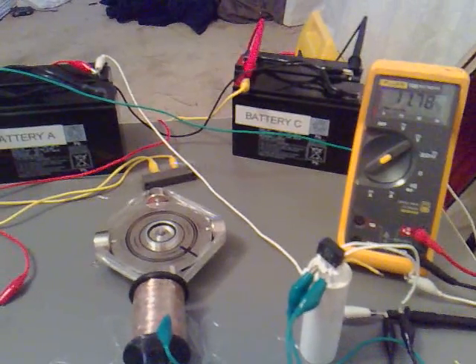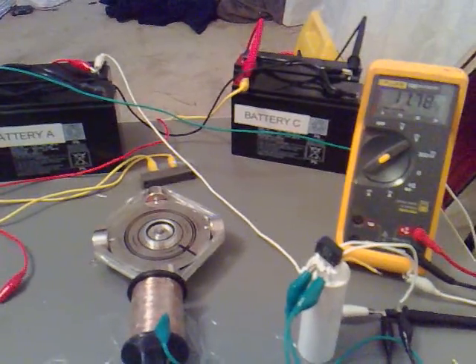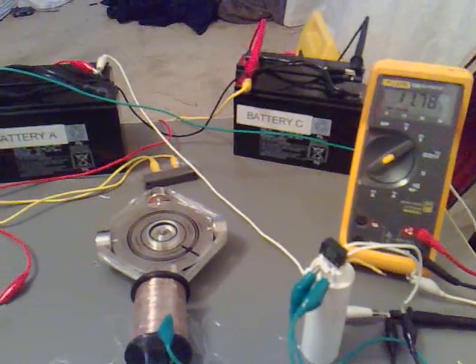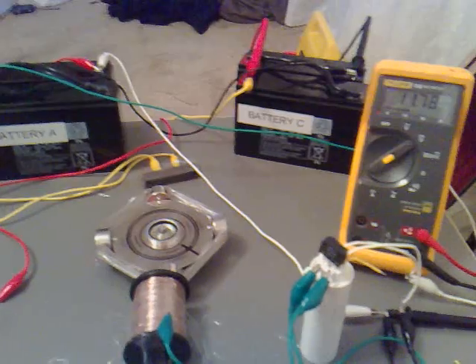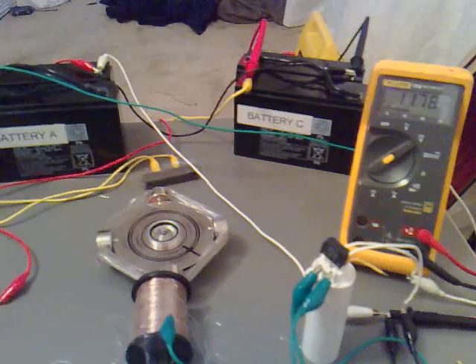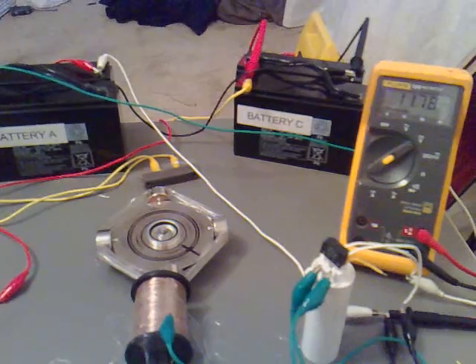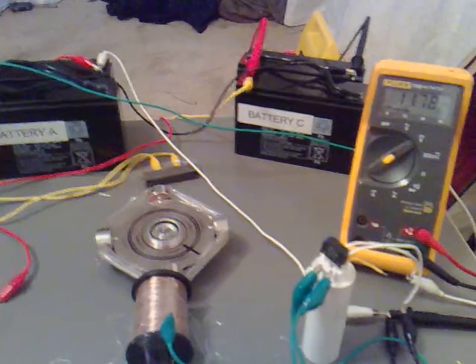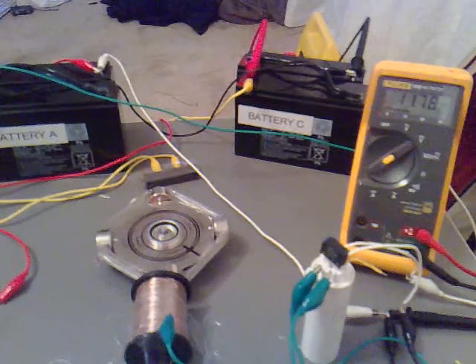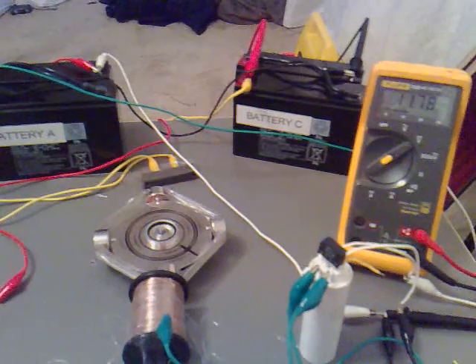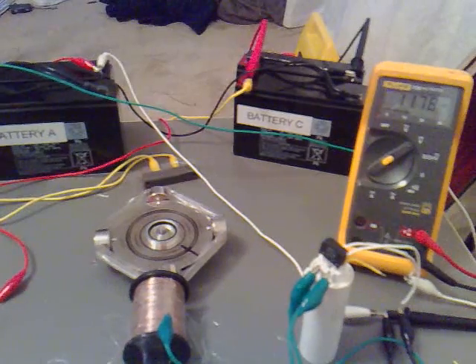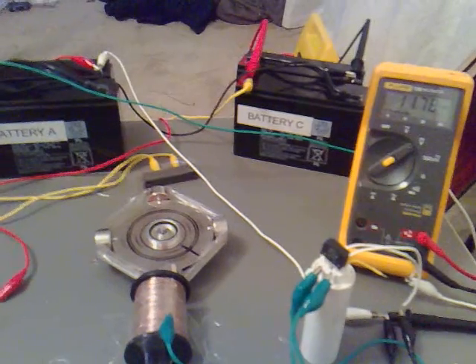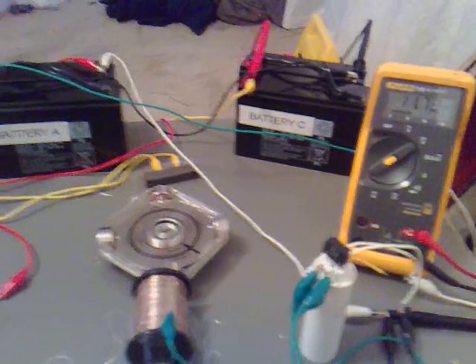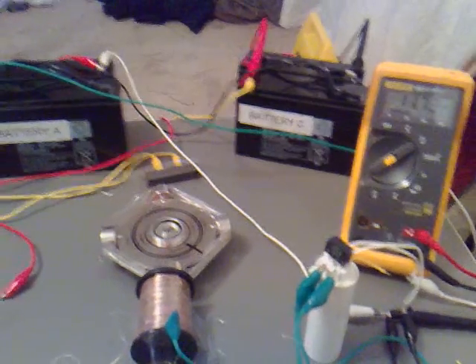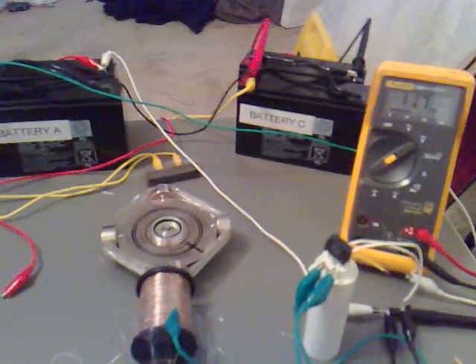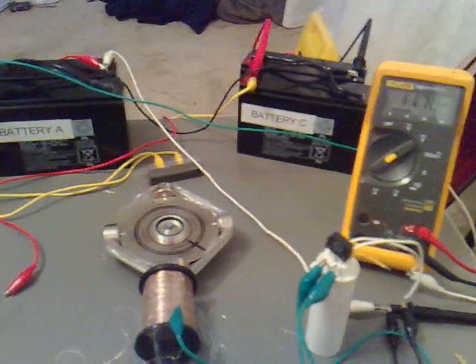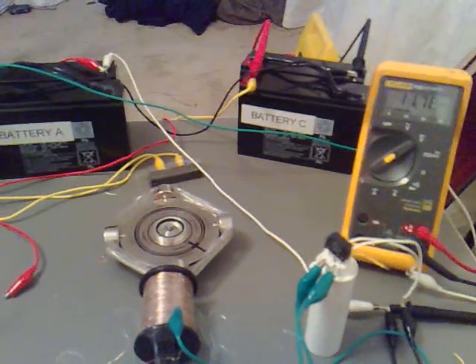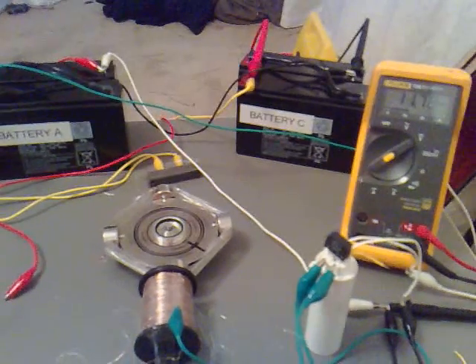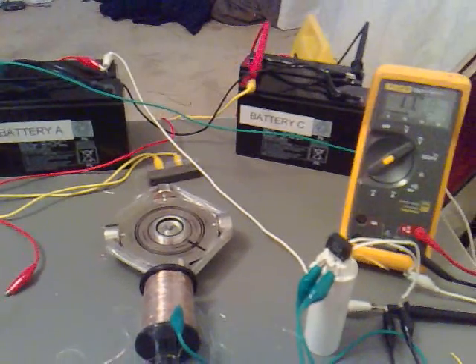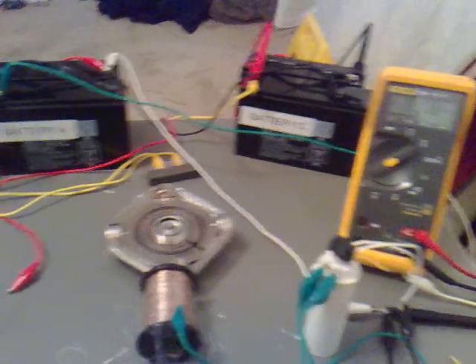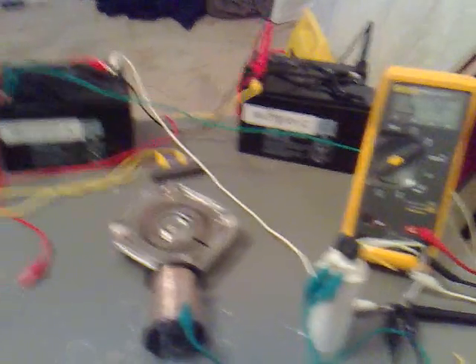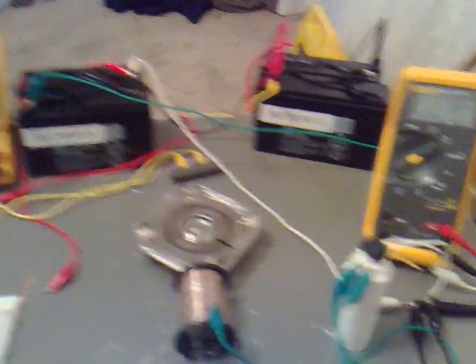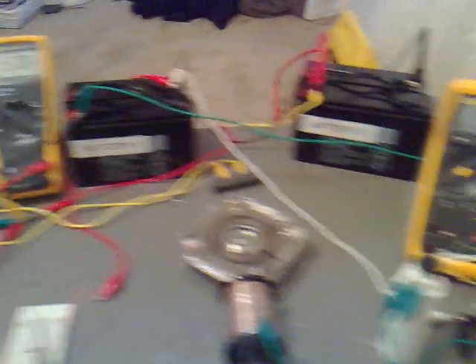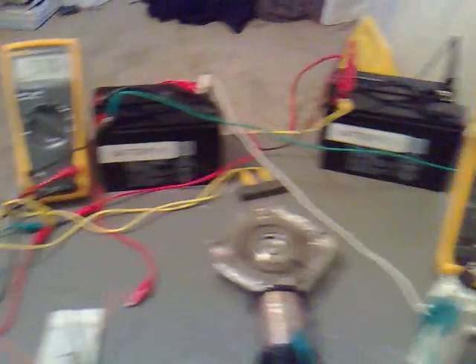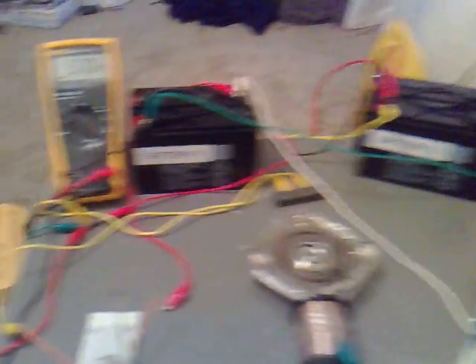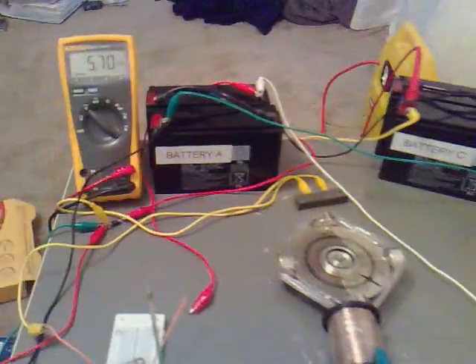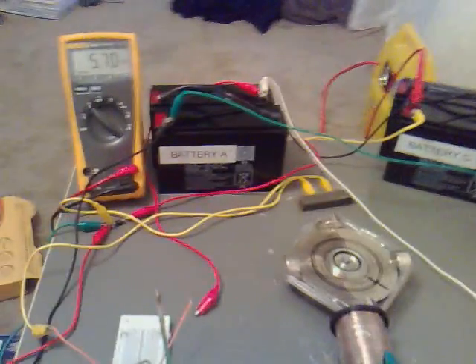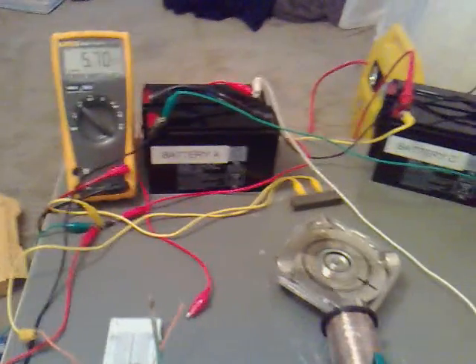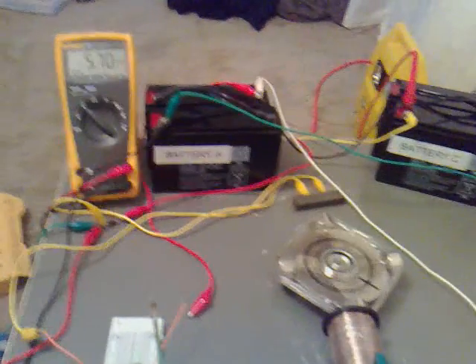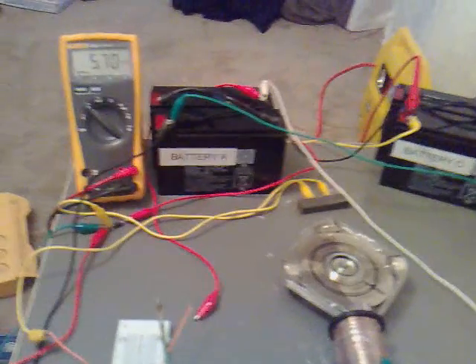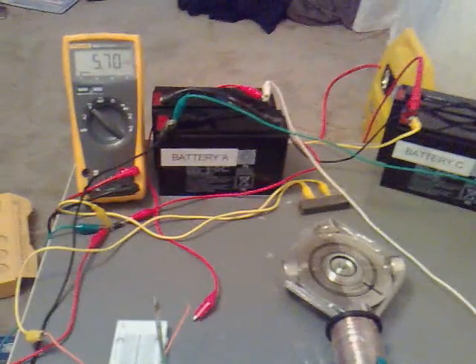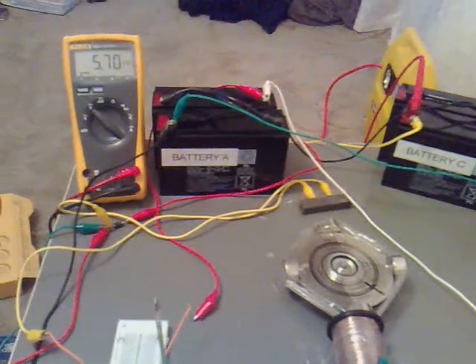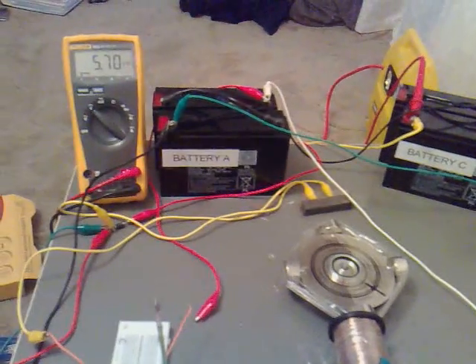What I'm going to do now is run it again for another three hours and see what voltages we get.